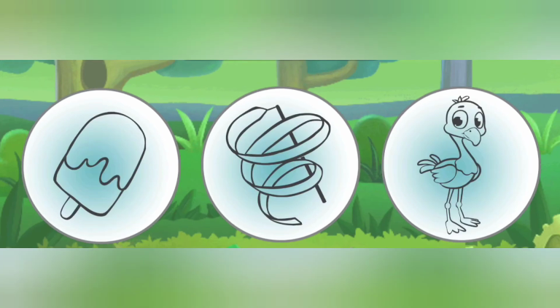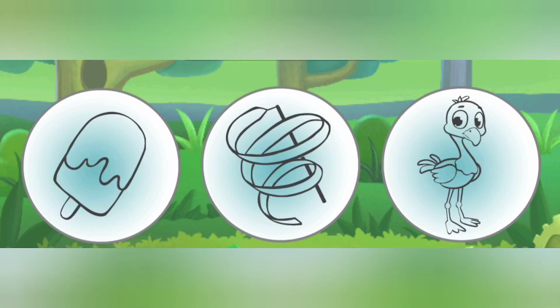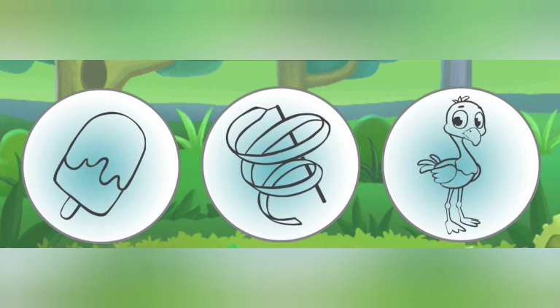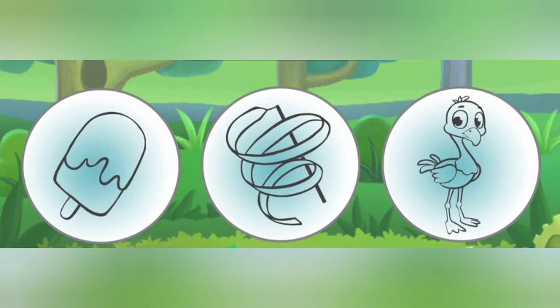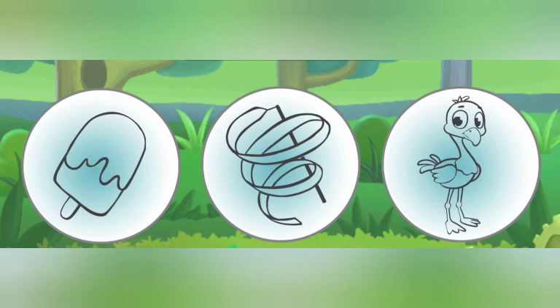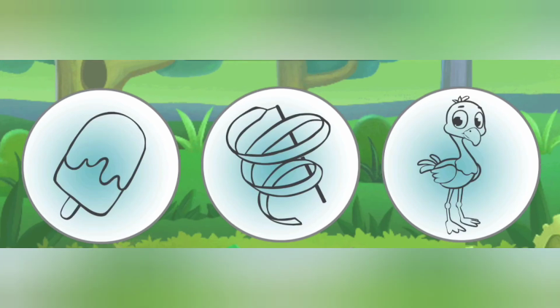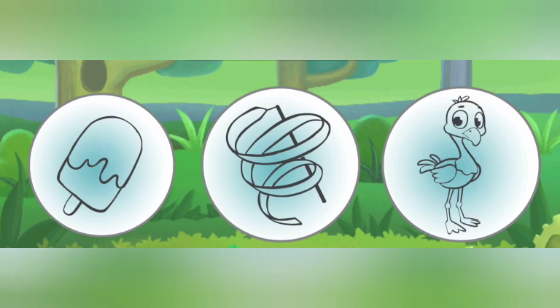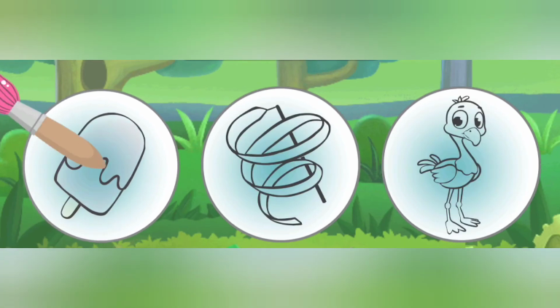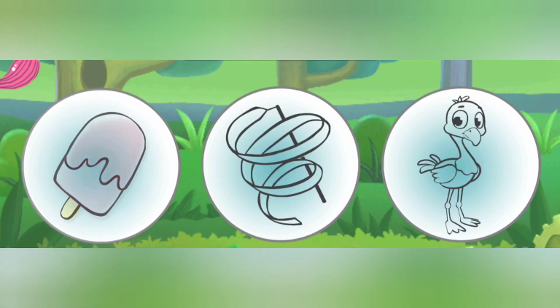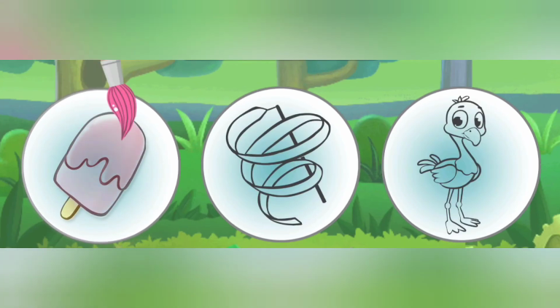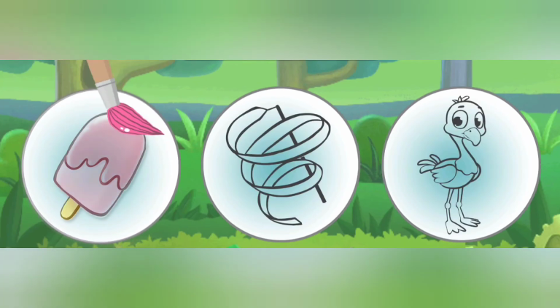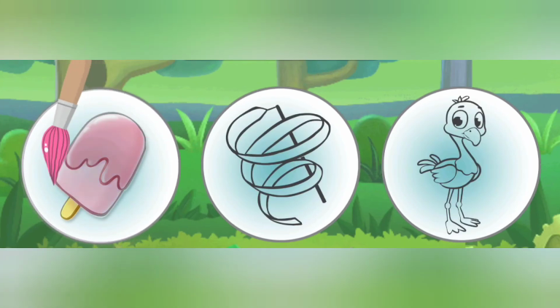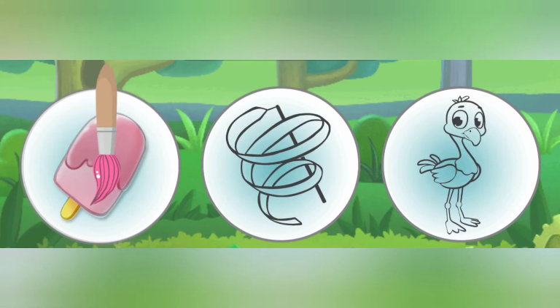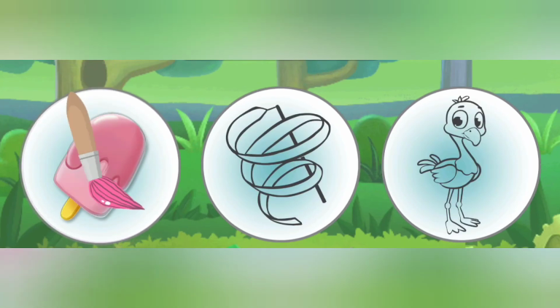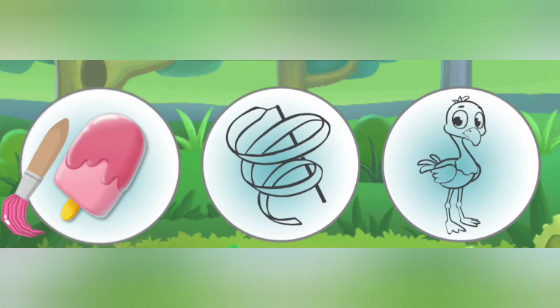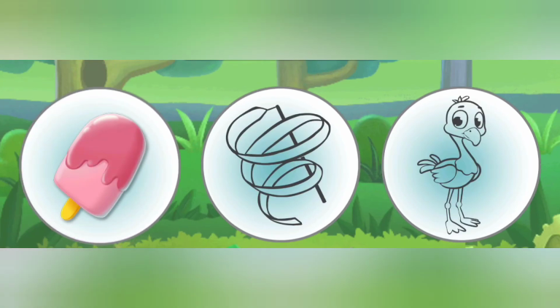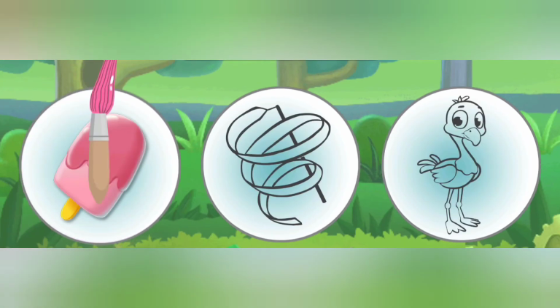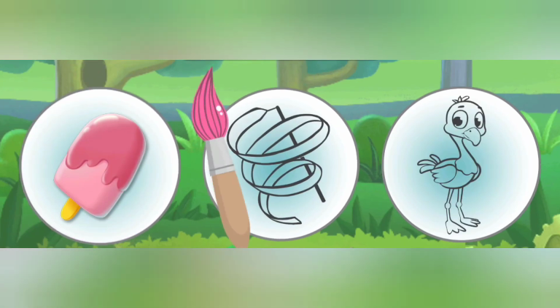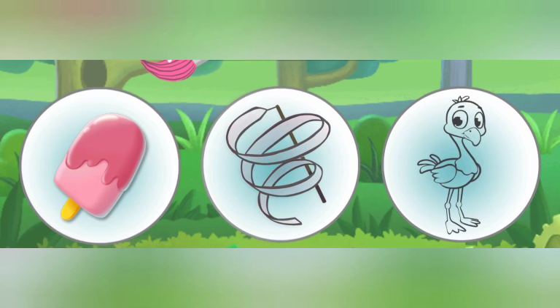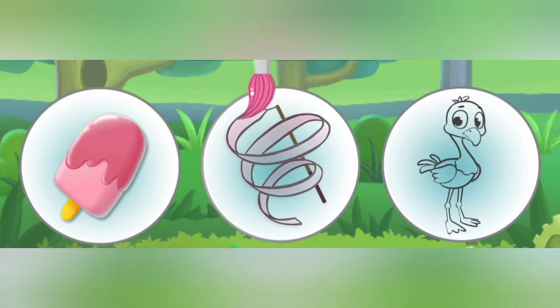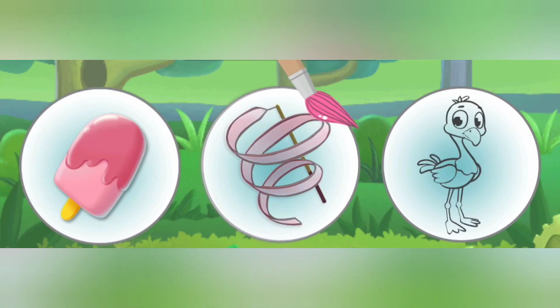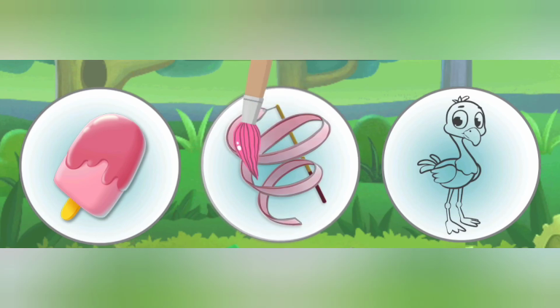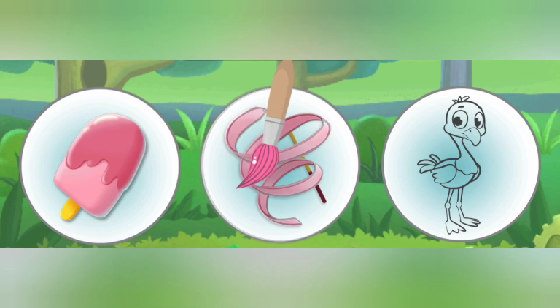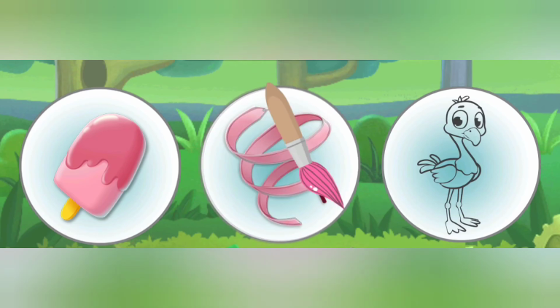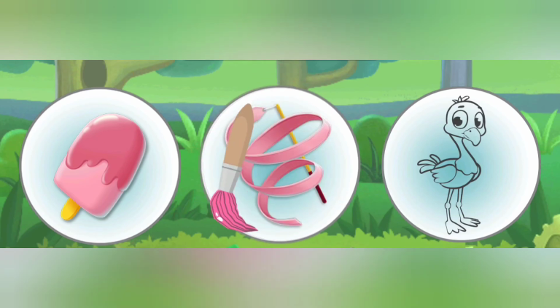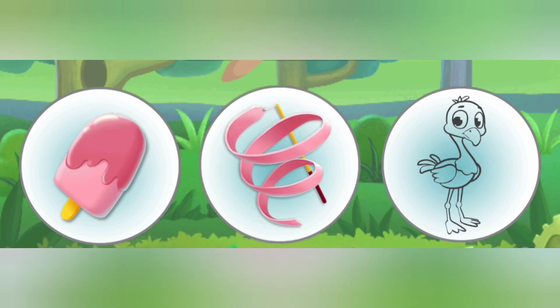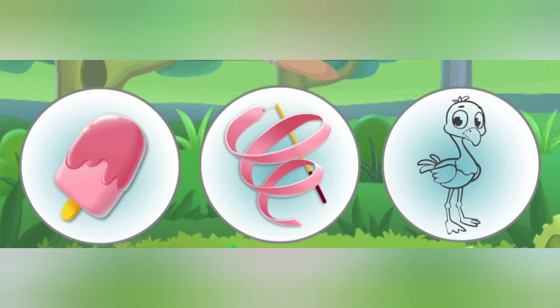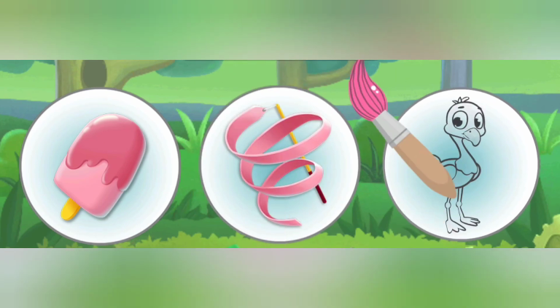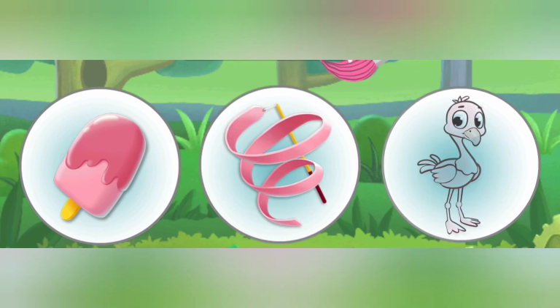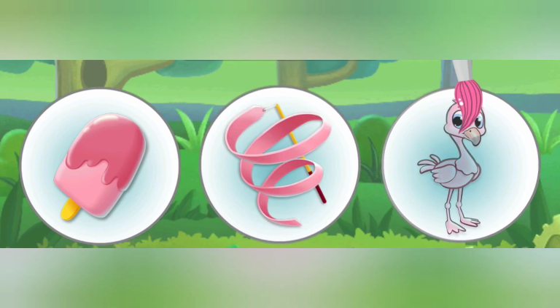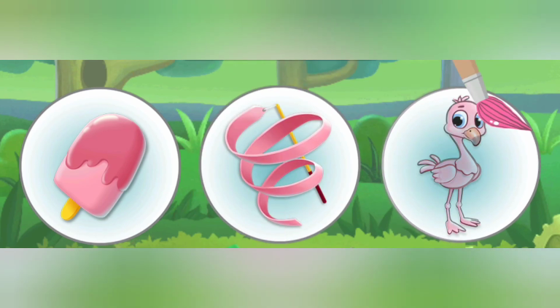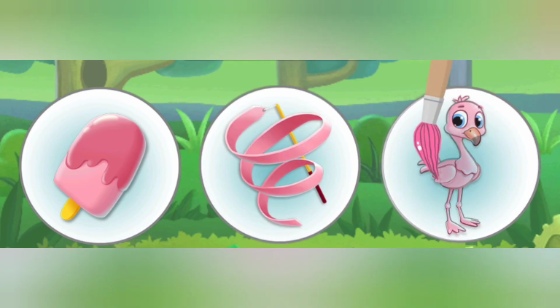Pink ice cream. Pink ribbon. Pink flamingo.